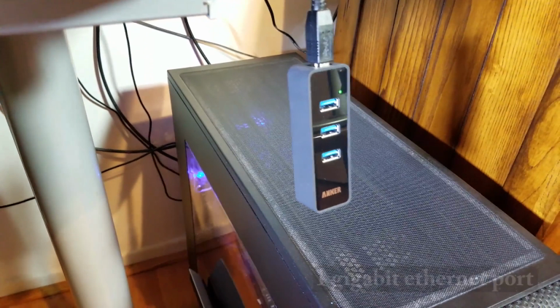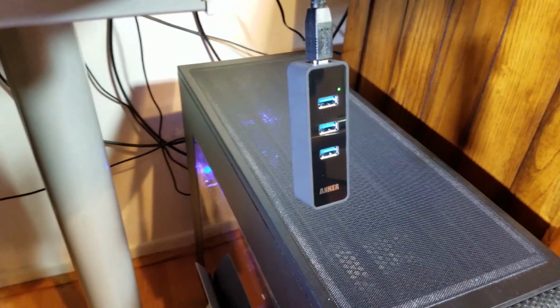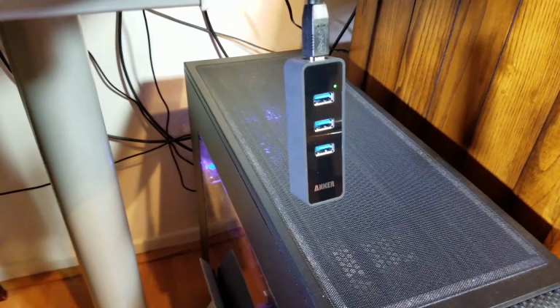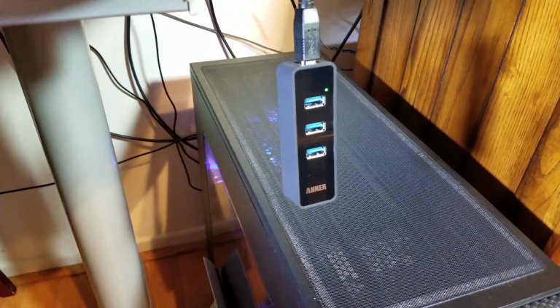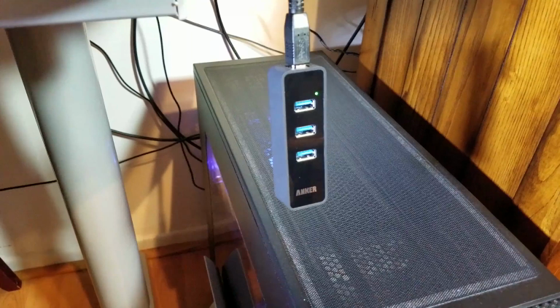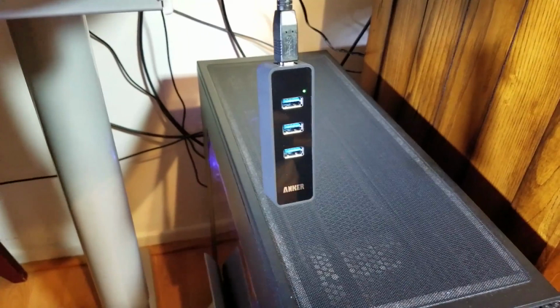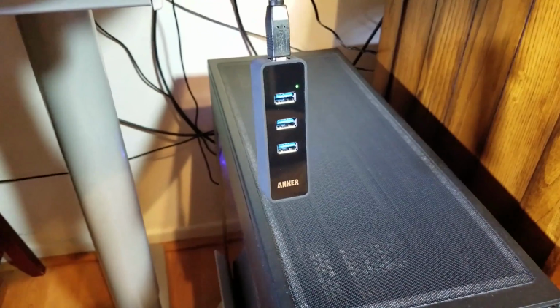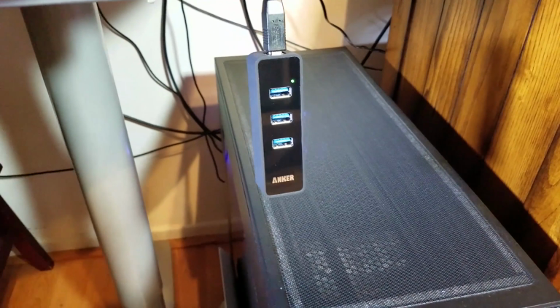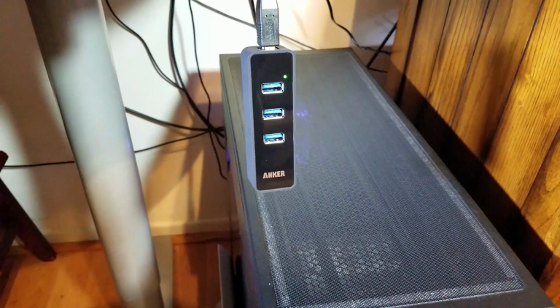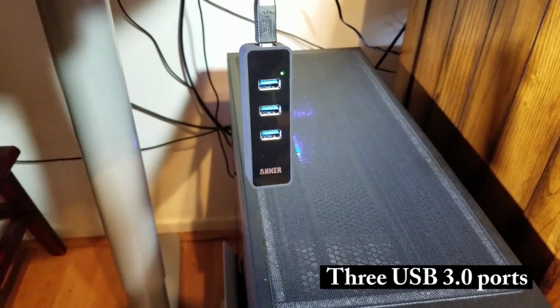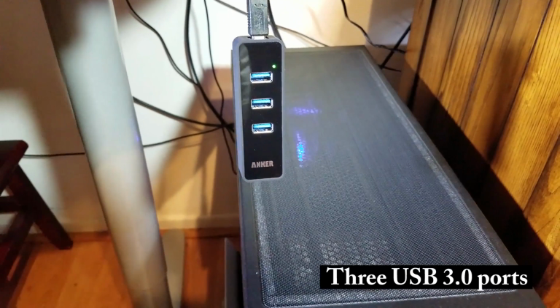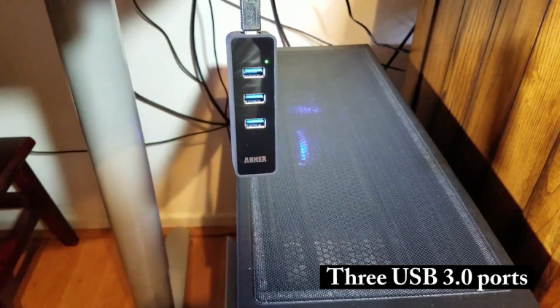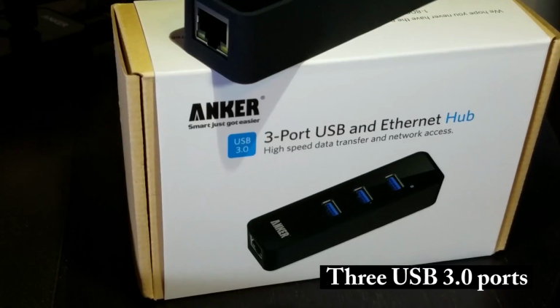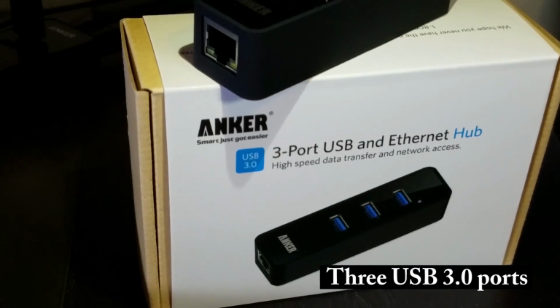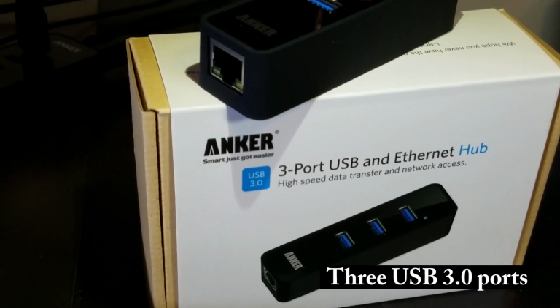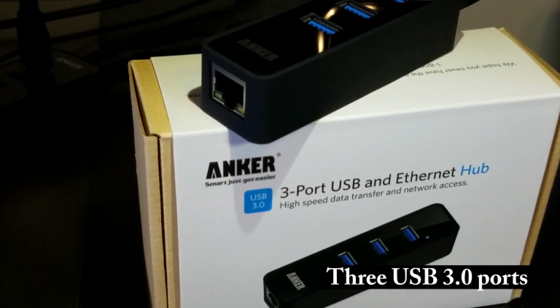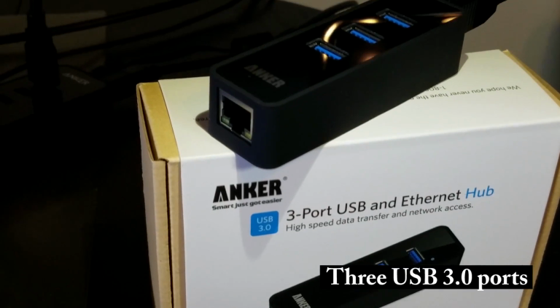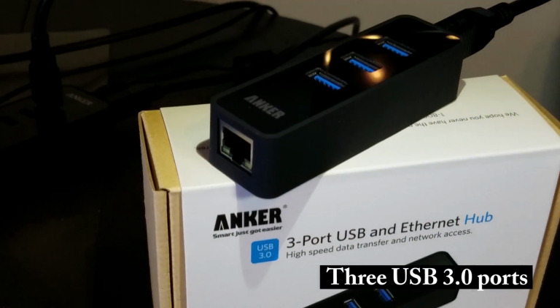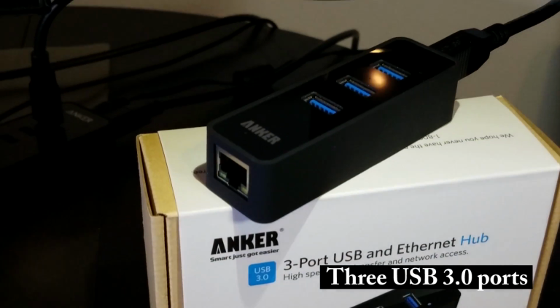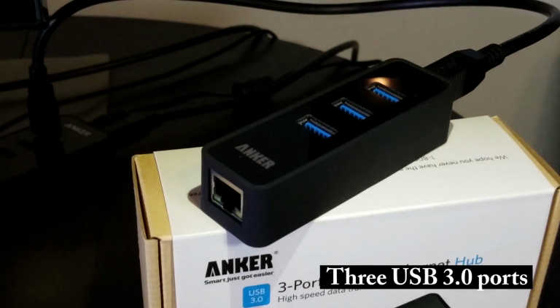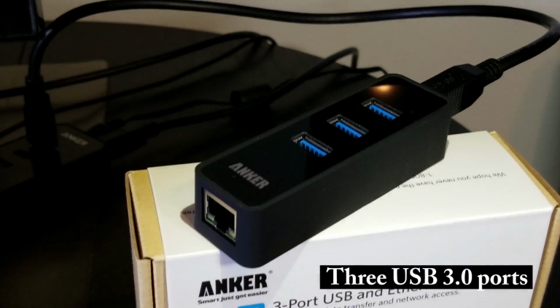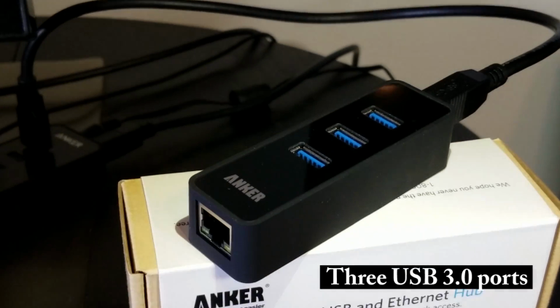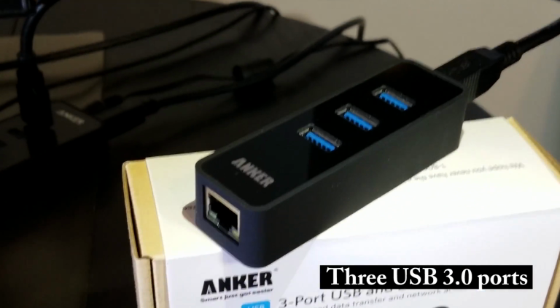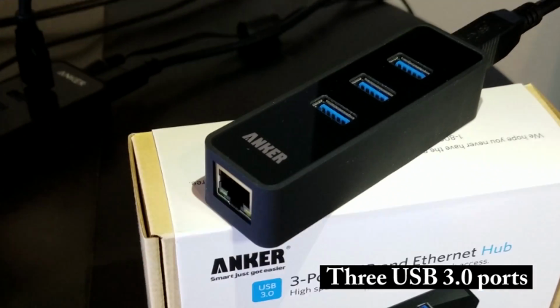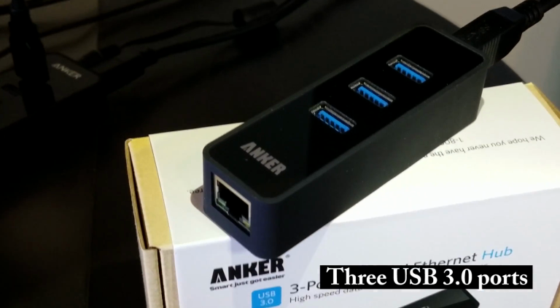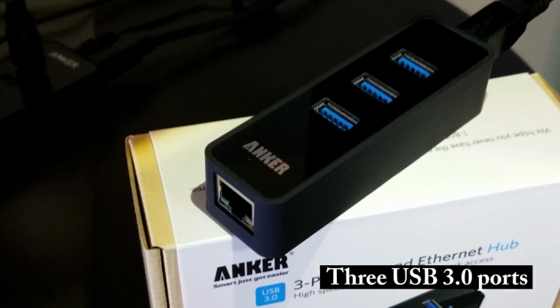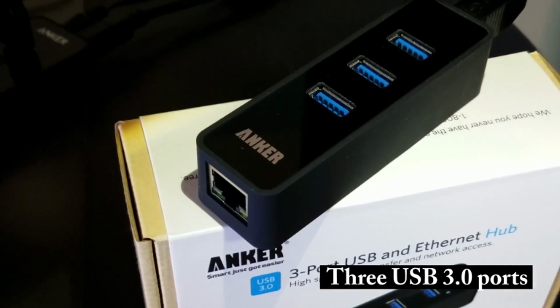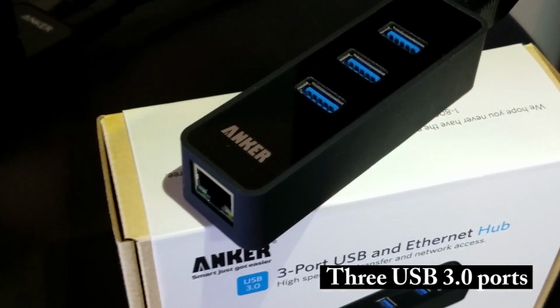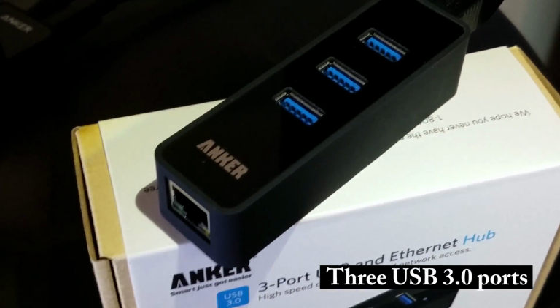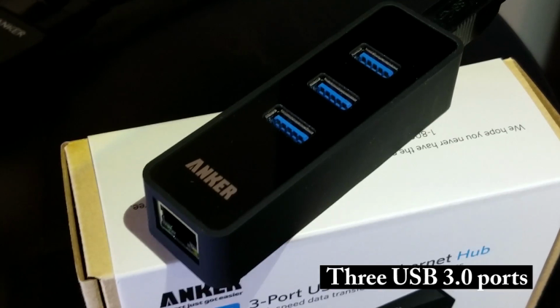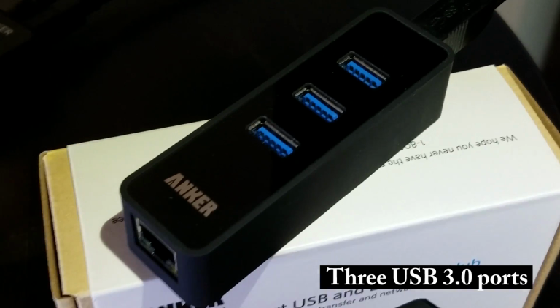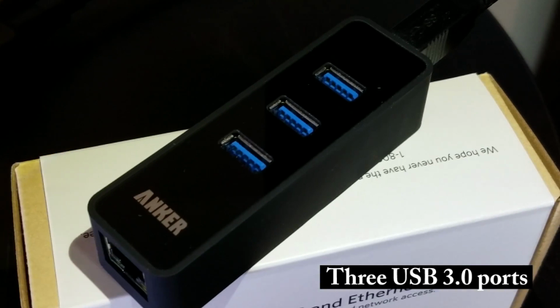The one gigabit Ethernet port gives access to super-fast network speeds up to 1,000 megabytes per second. Equipped with three USB 3.0 ports, you can easily add three super-speed data transfer ports to your PC, Mac, or your tablet.